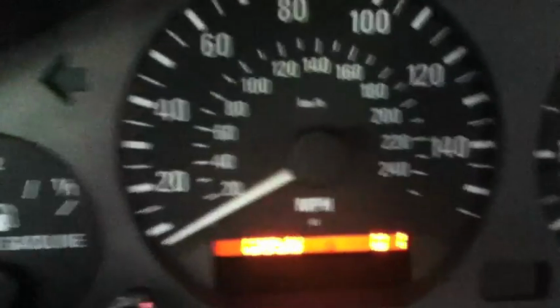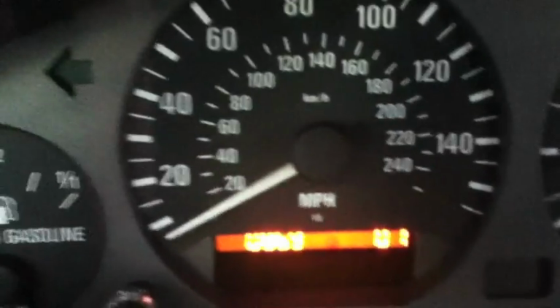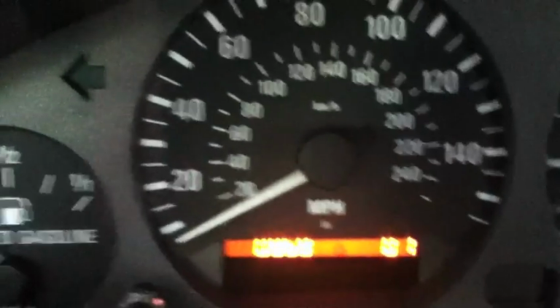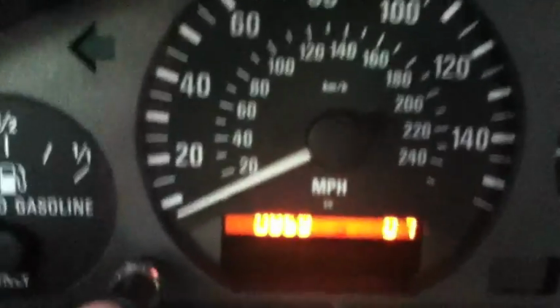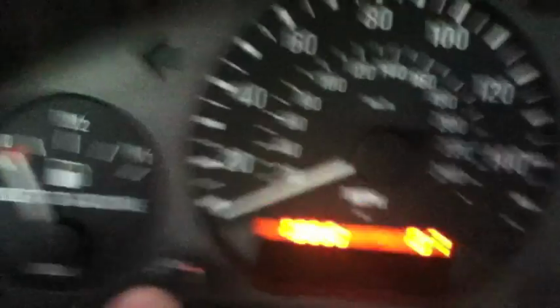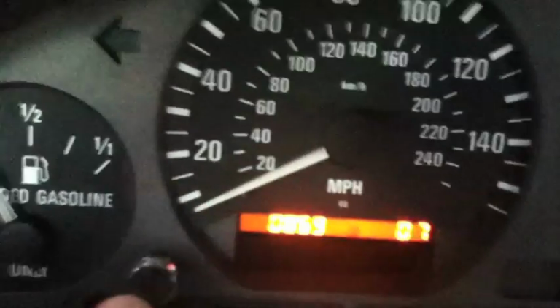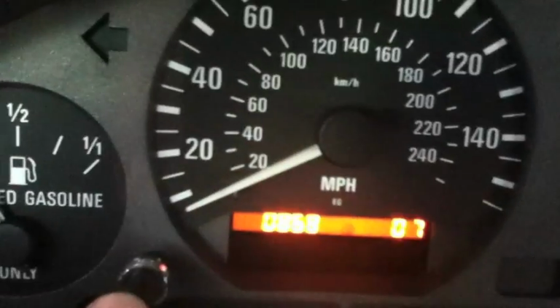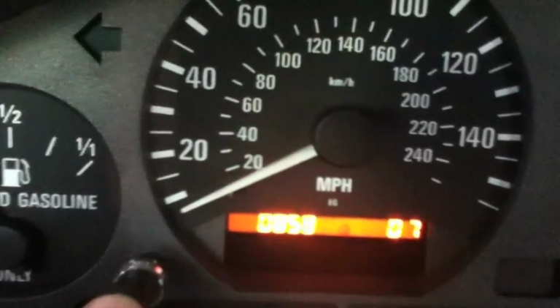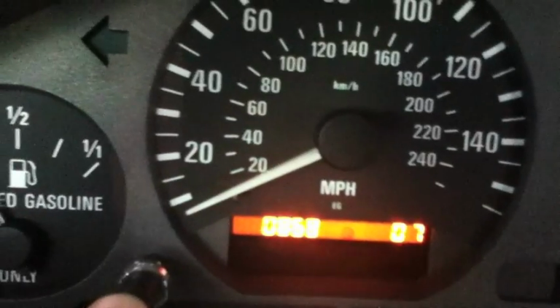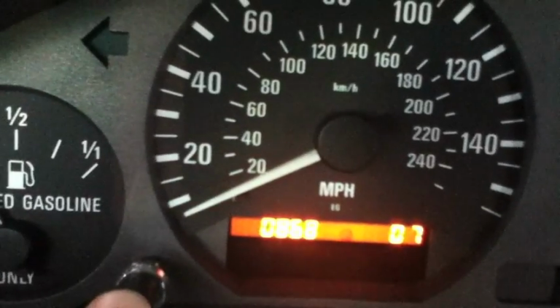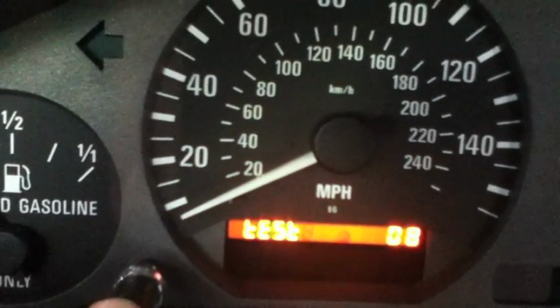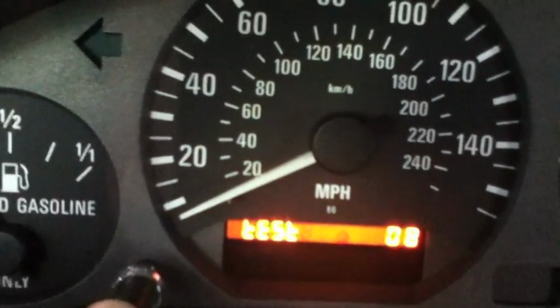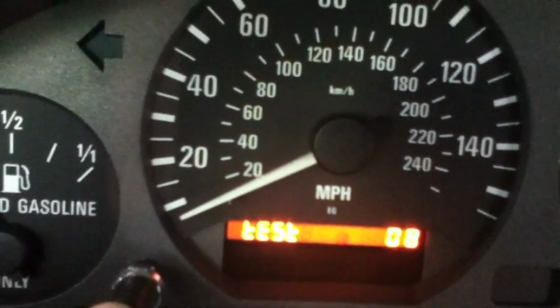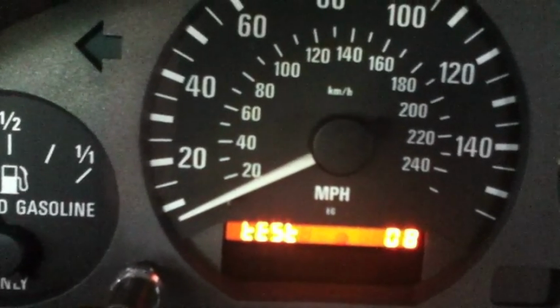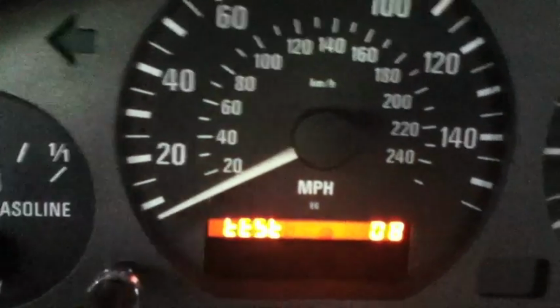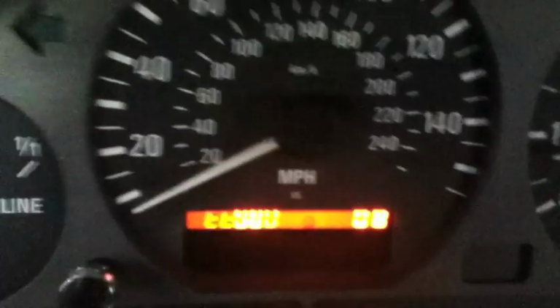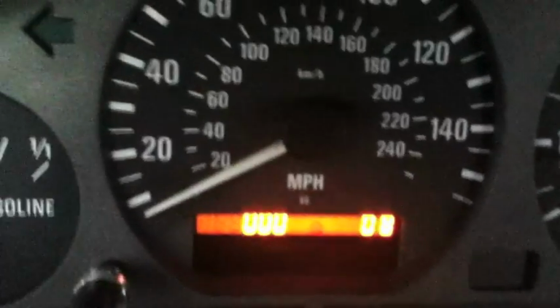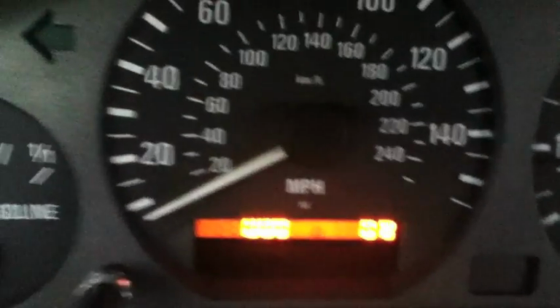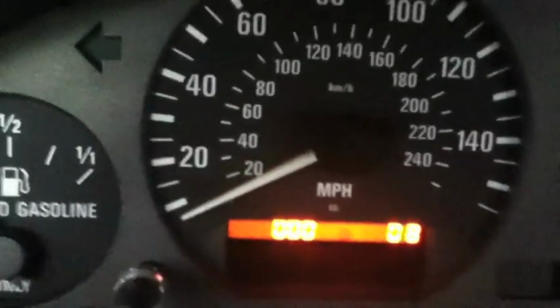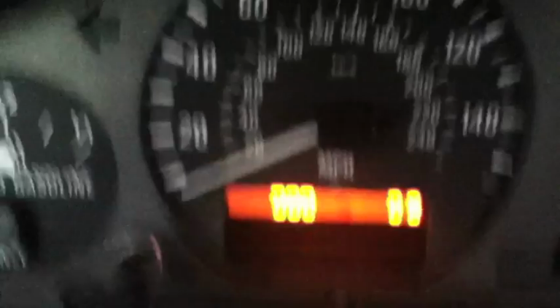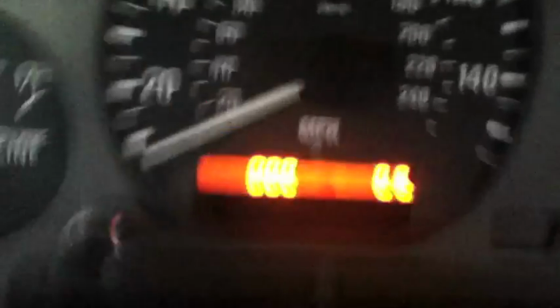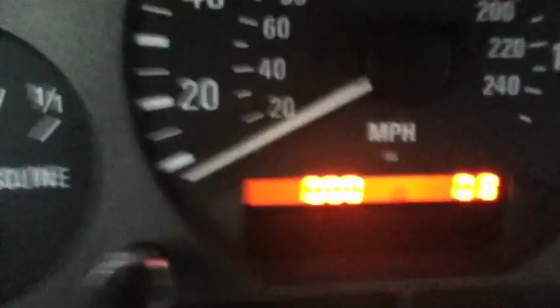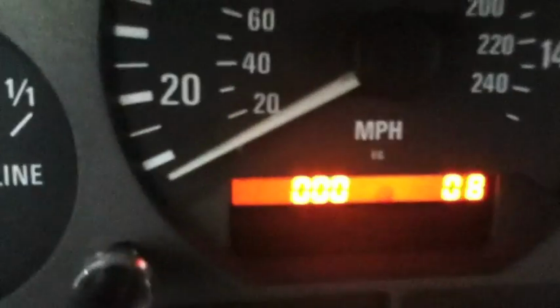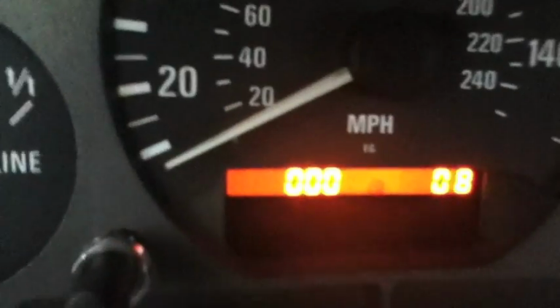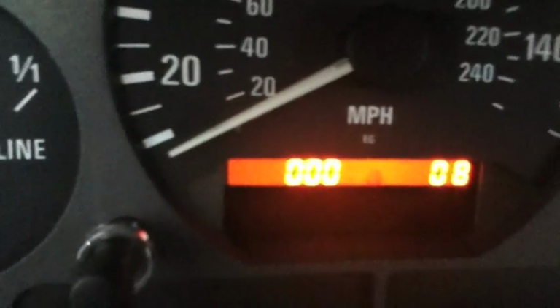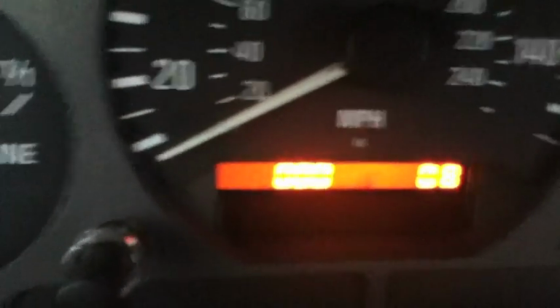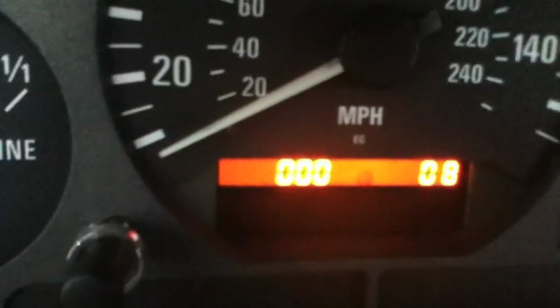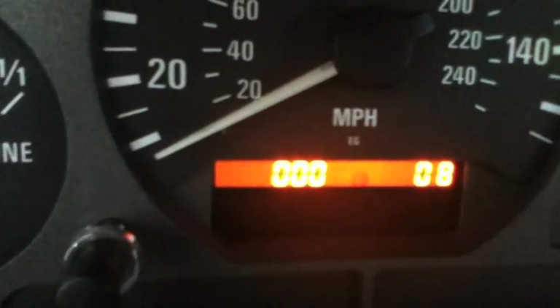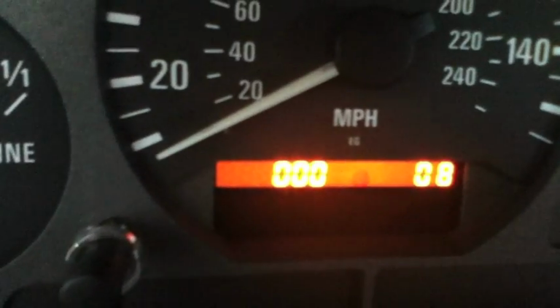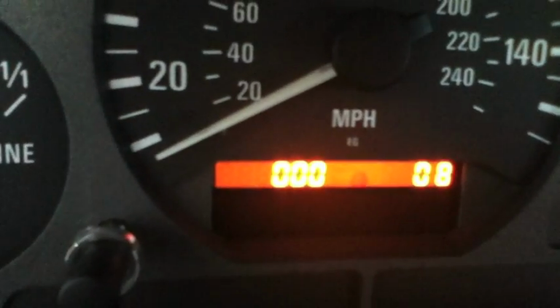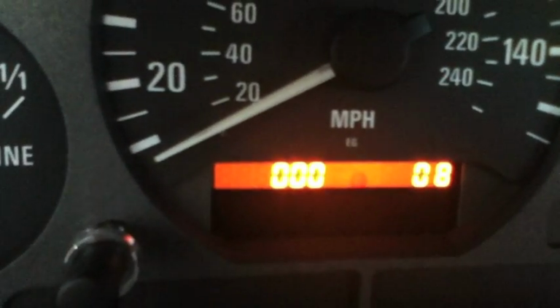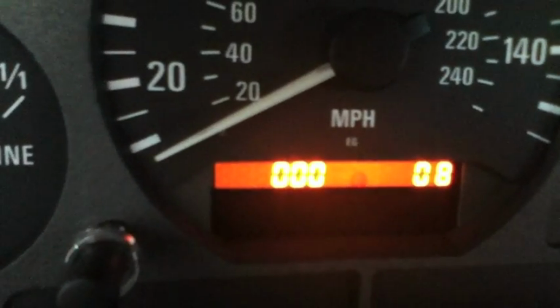Switch it over to number eight. Right there, that's your KPH.